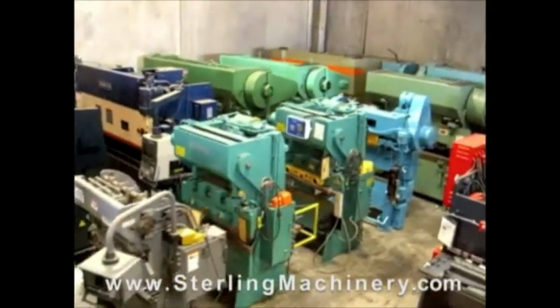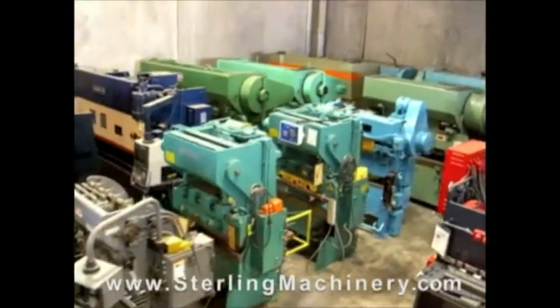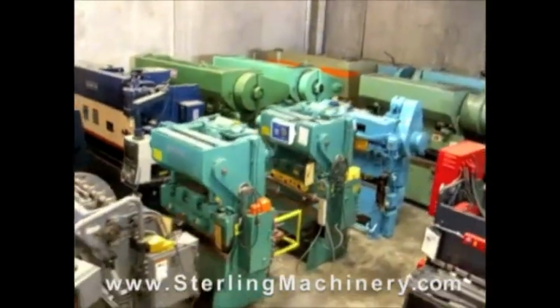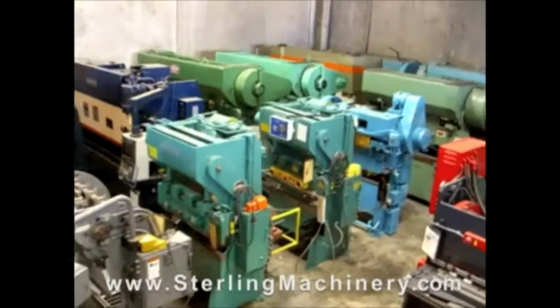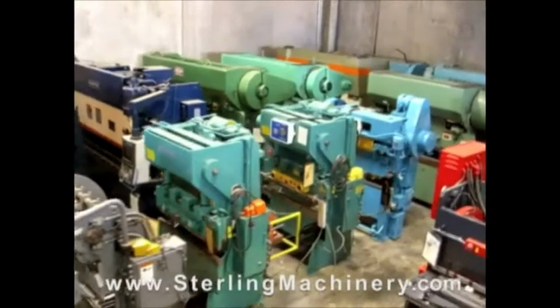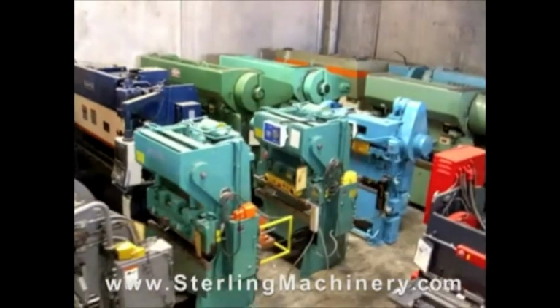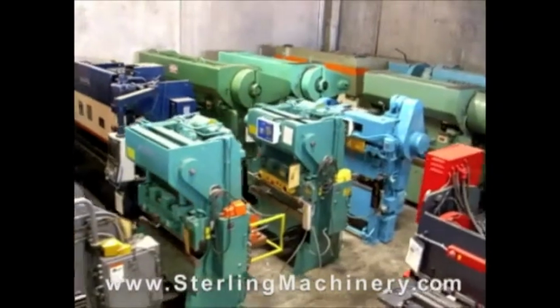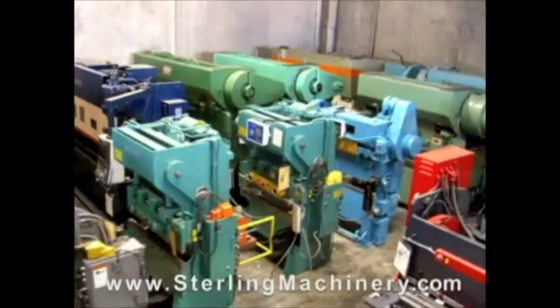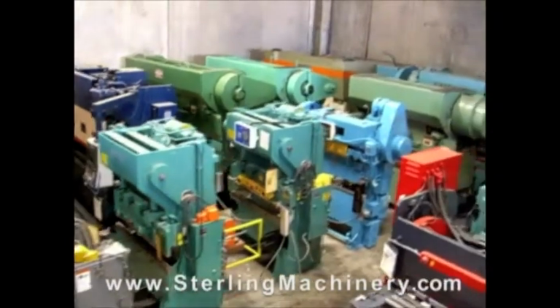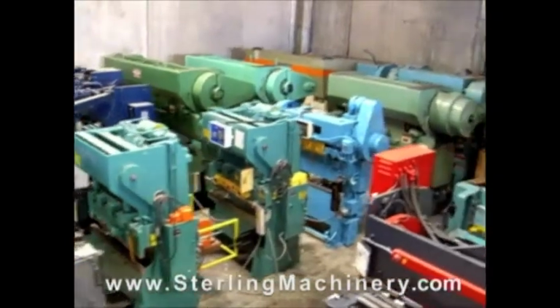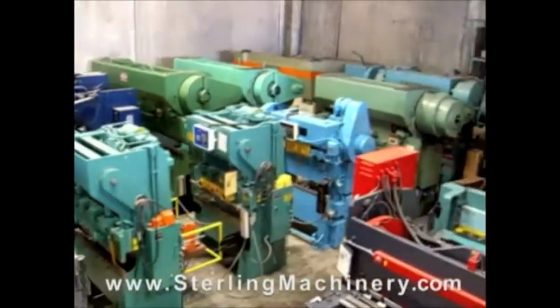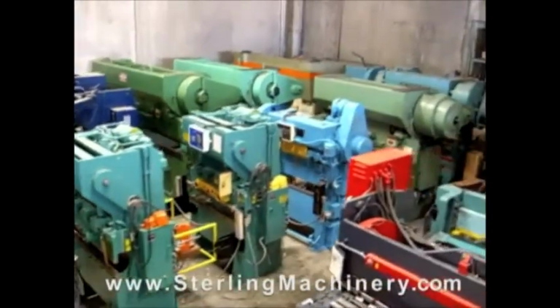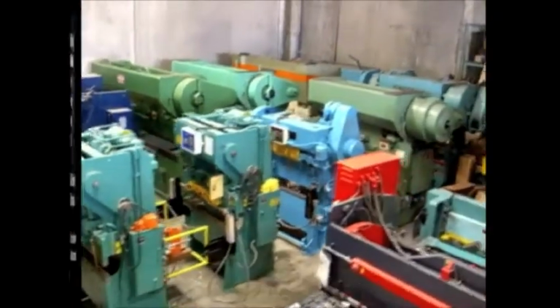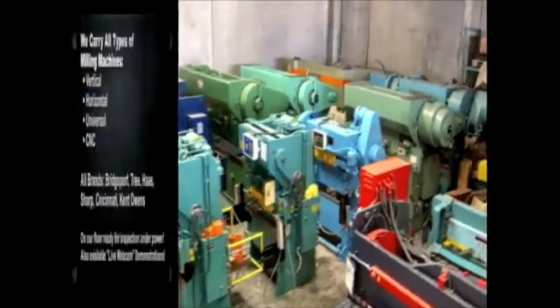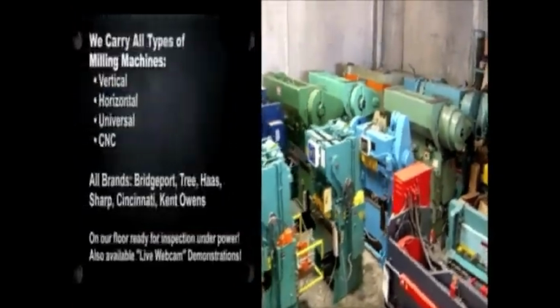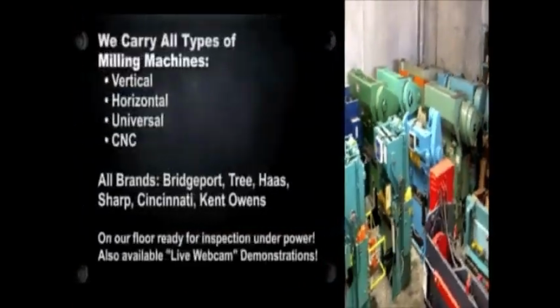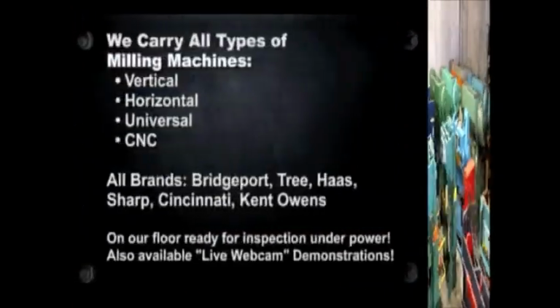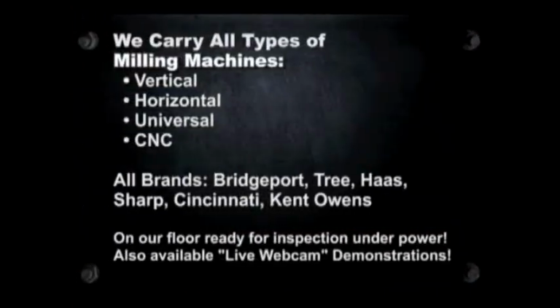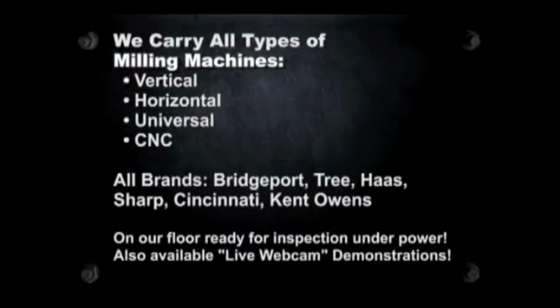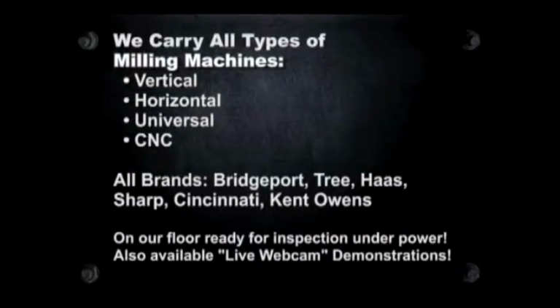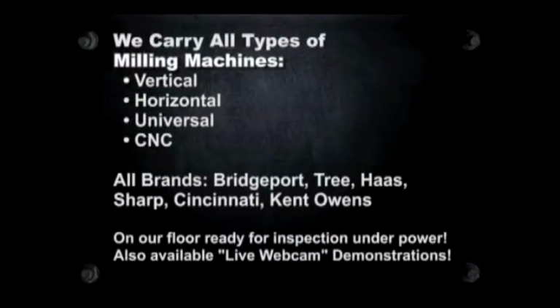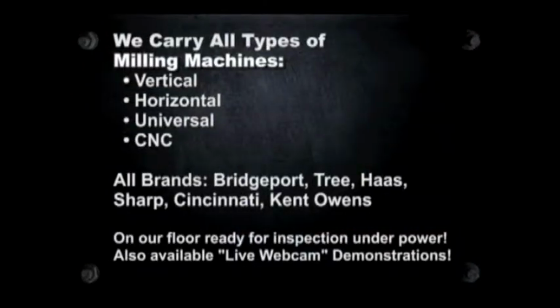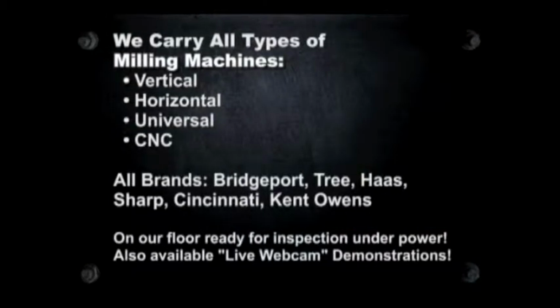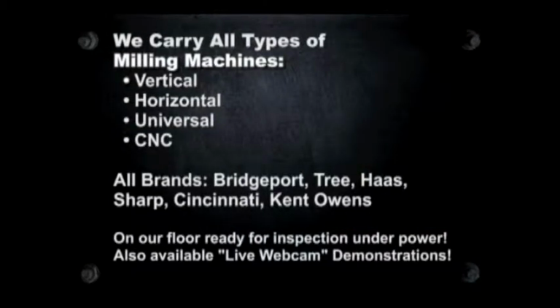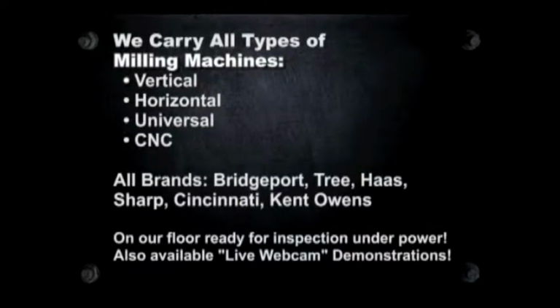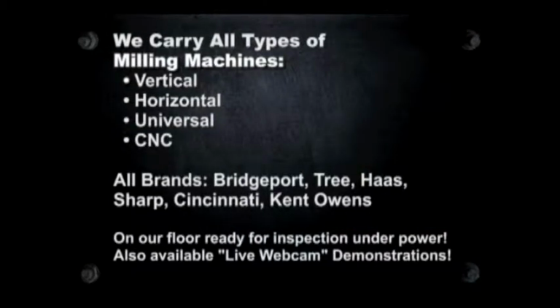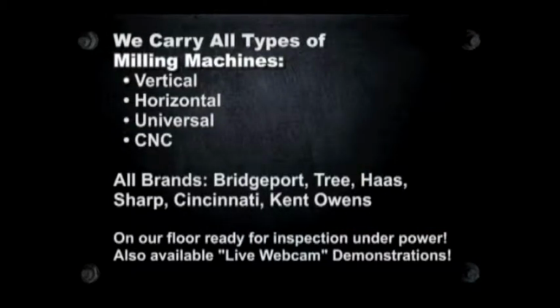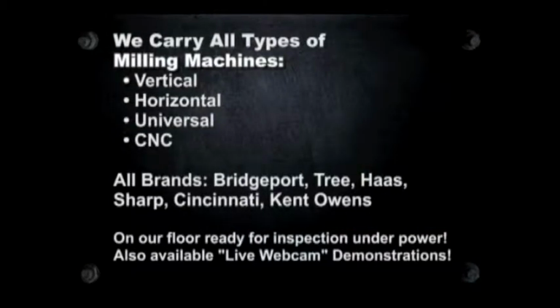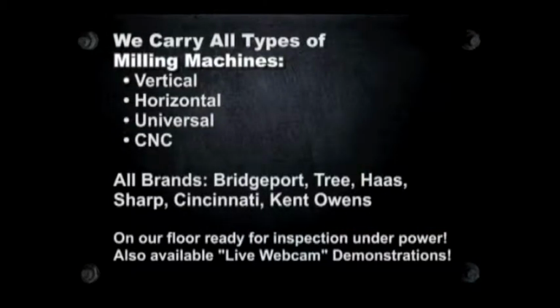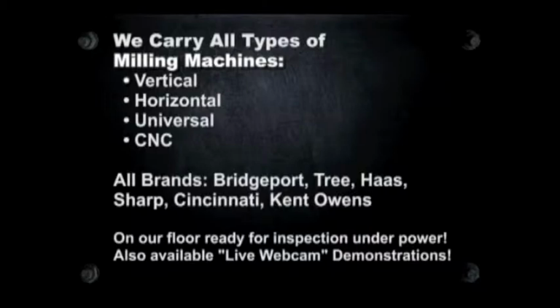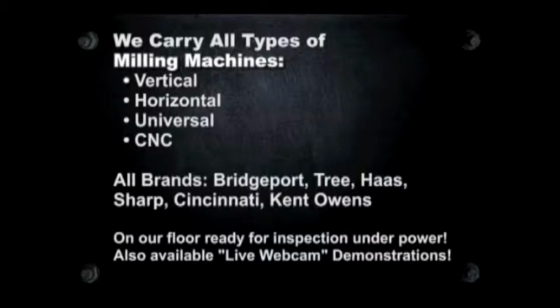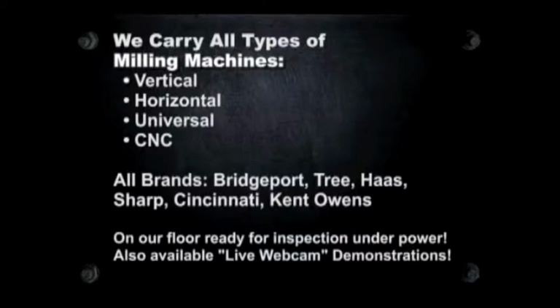Sterling Machinery sells all types of metalworking, fabricating, and chipmaking machinery, such as lathes,